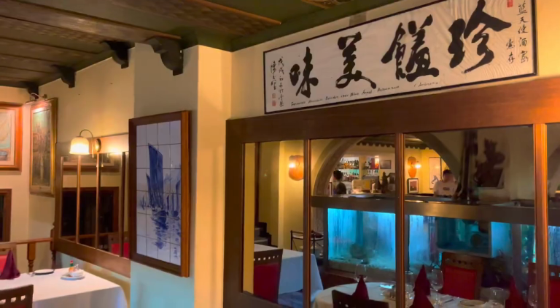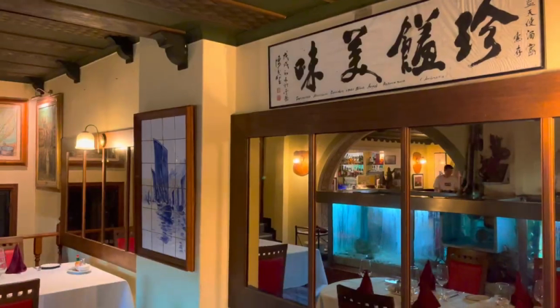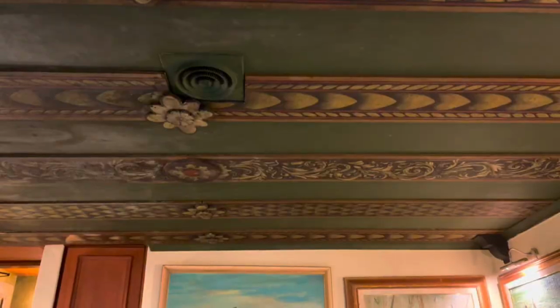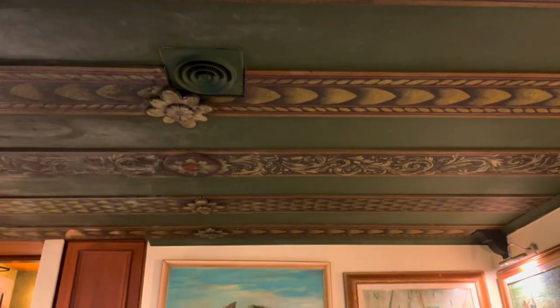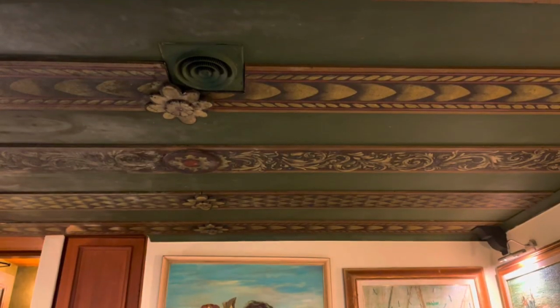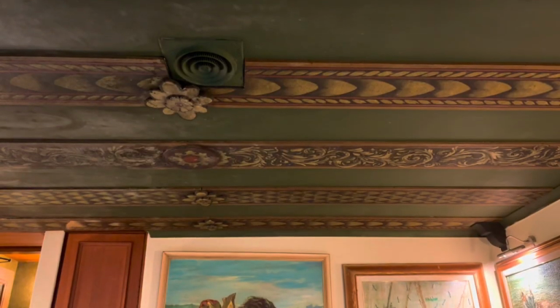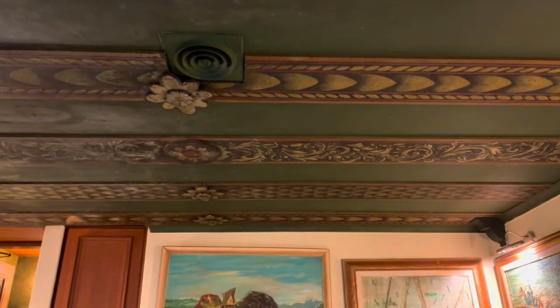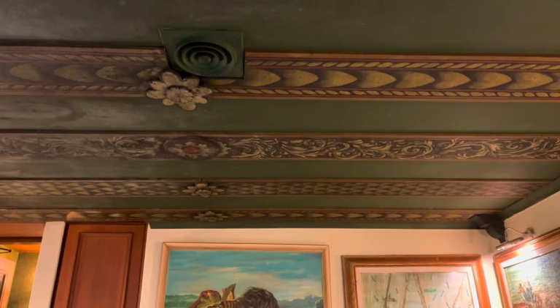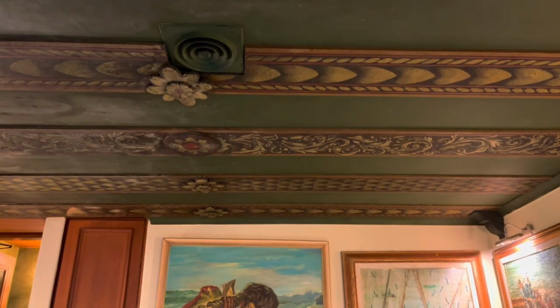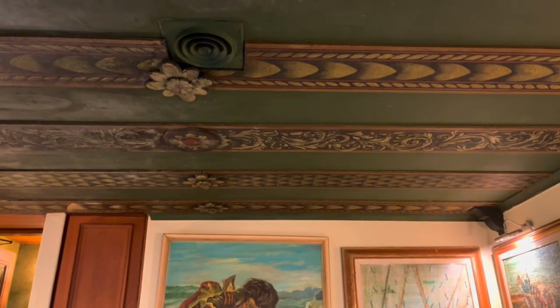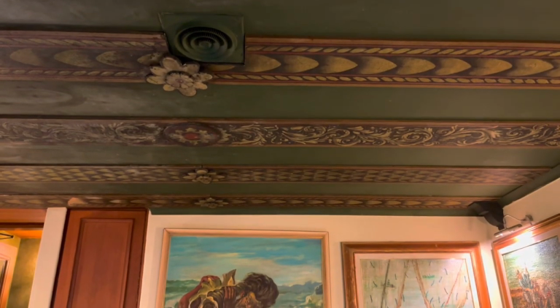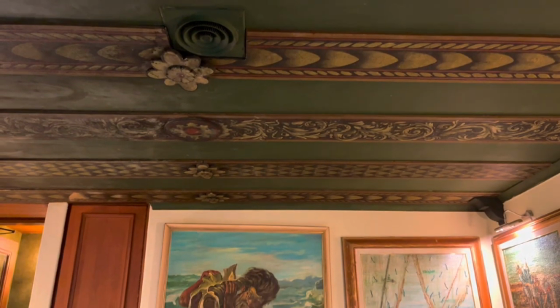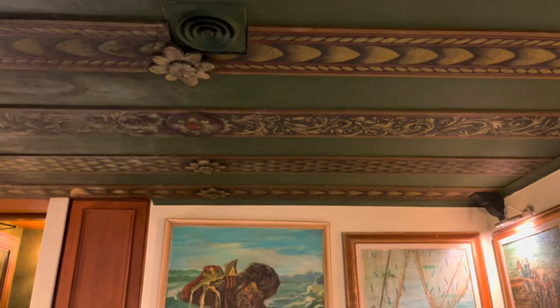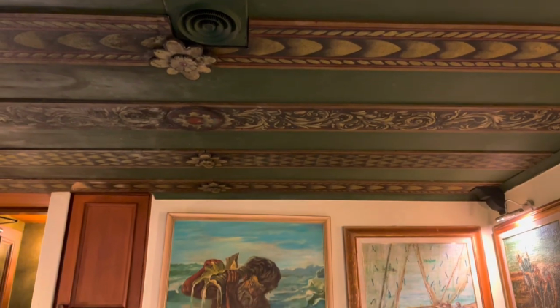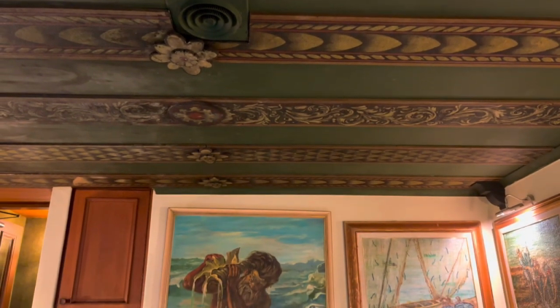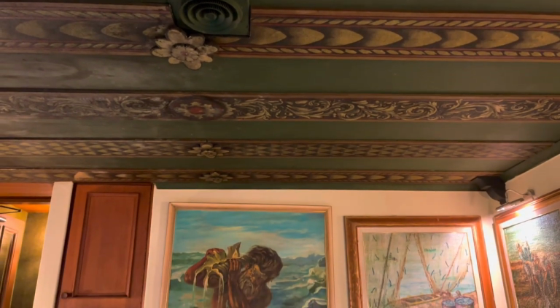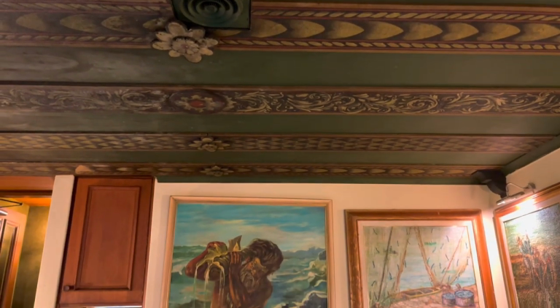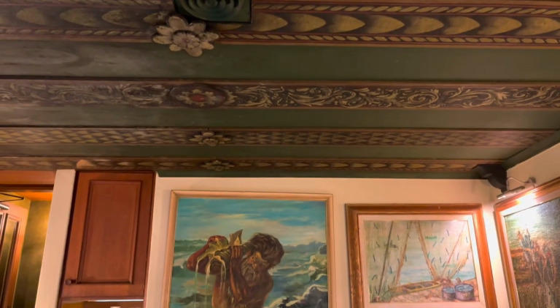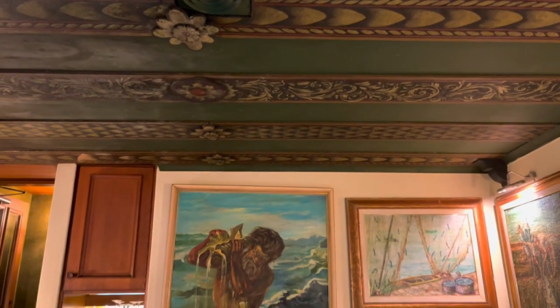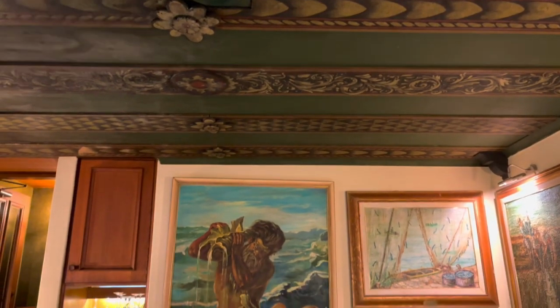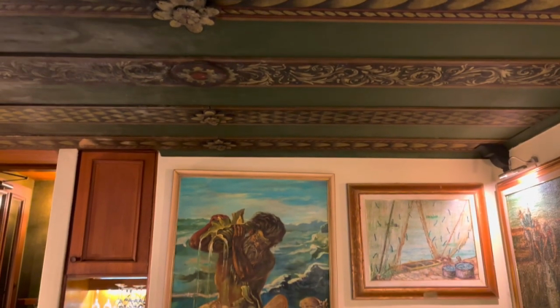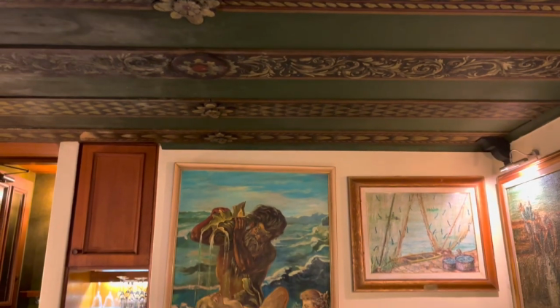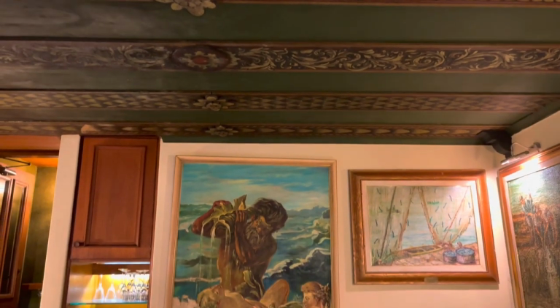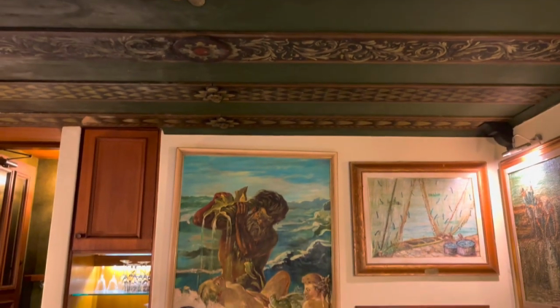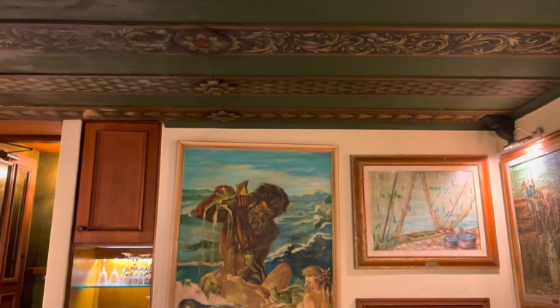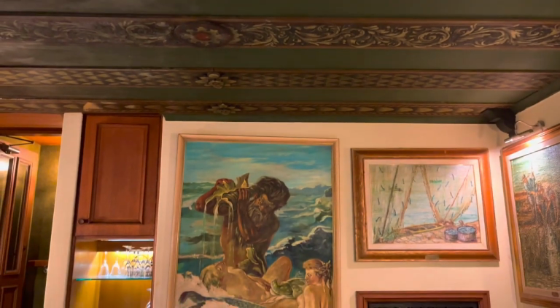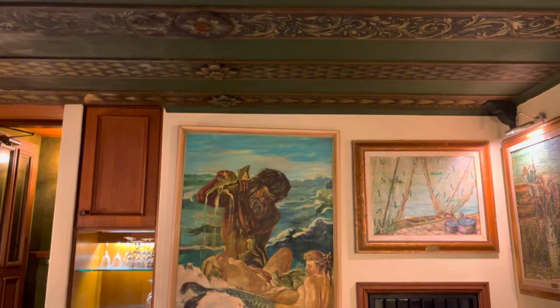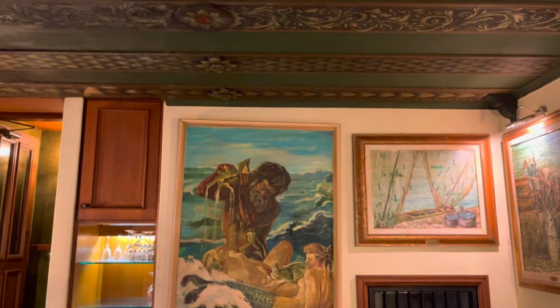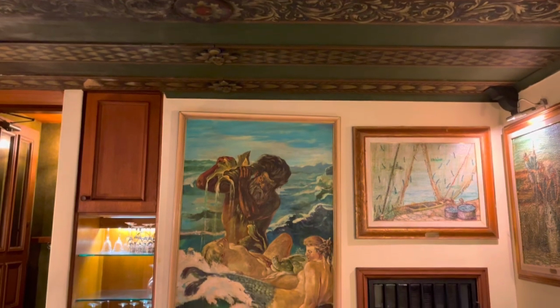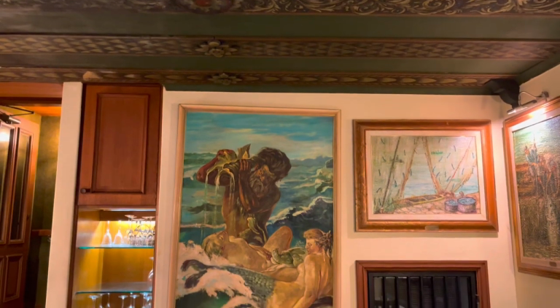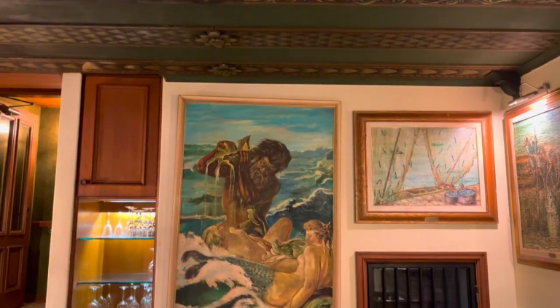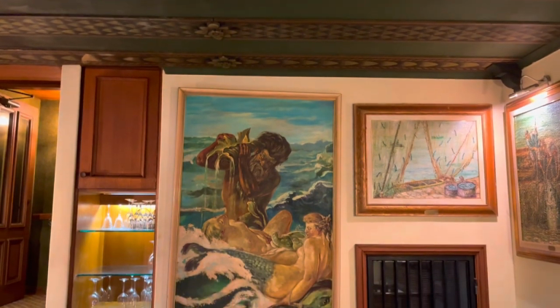You can see the ceiling — it's a pretty antique looking. This restaurant's been here for a while.